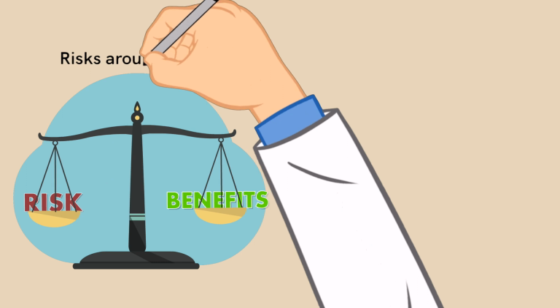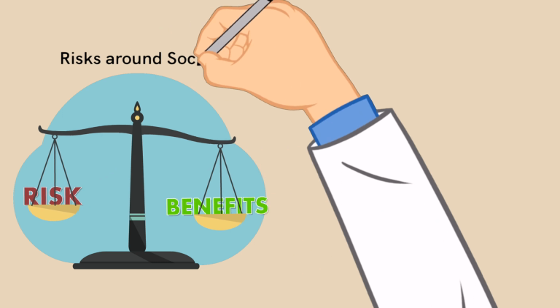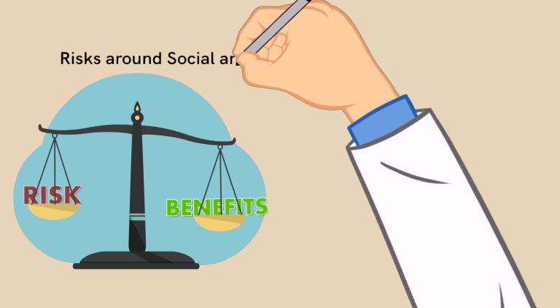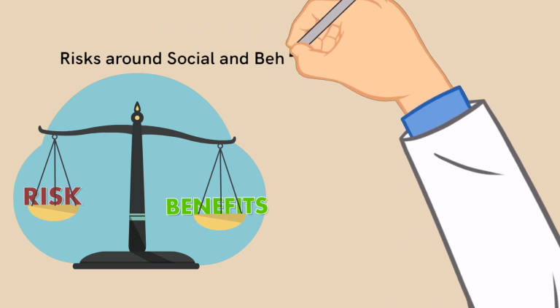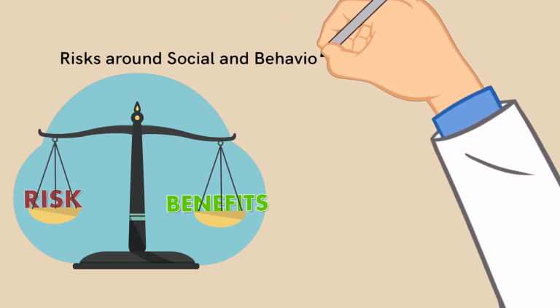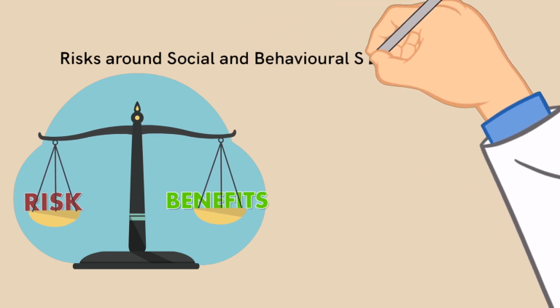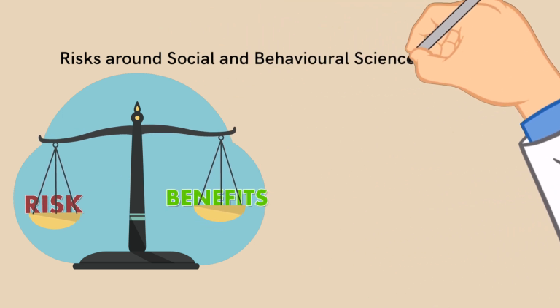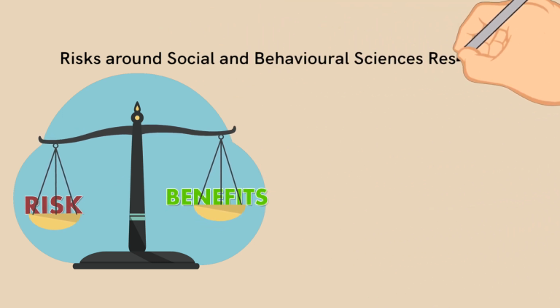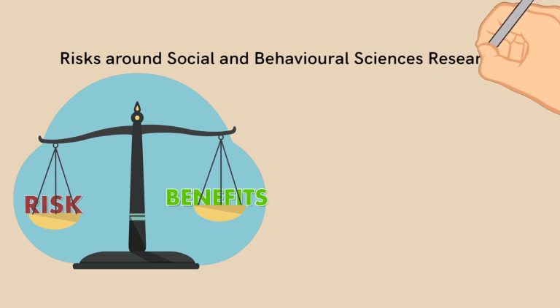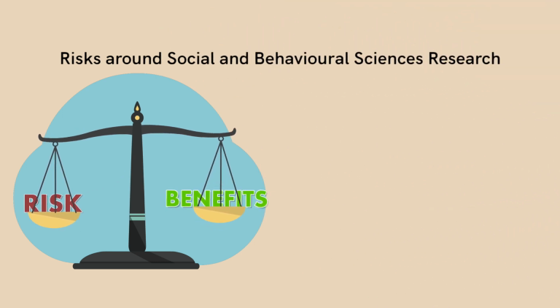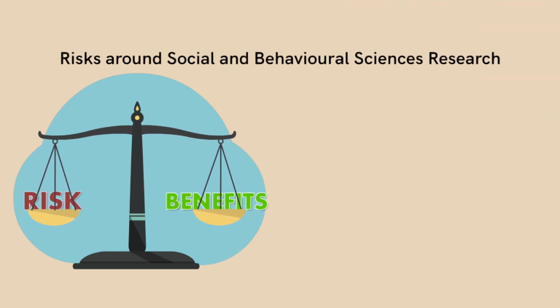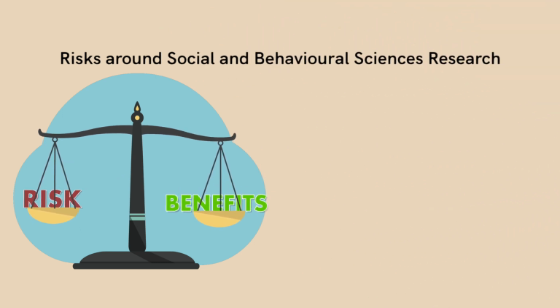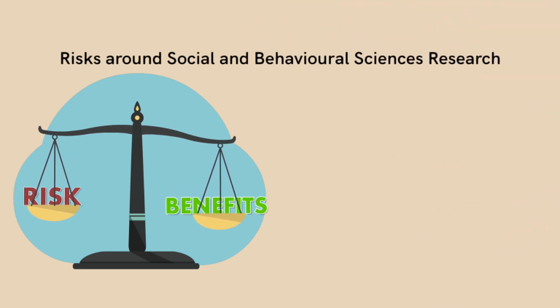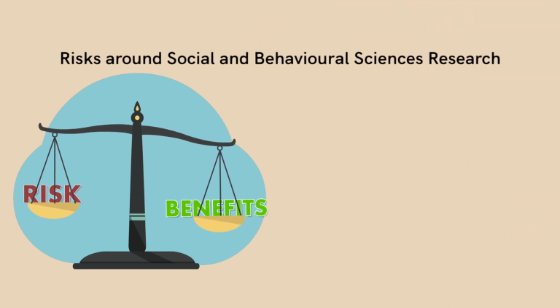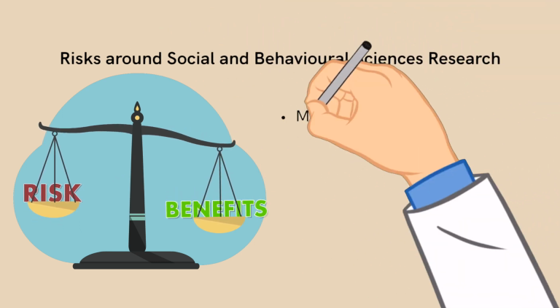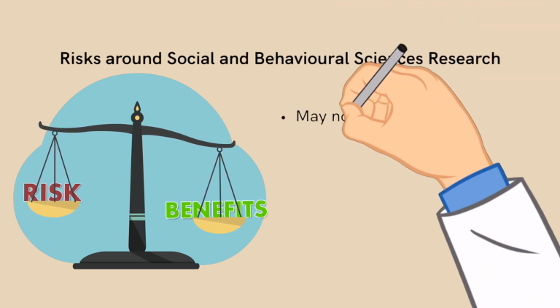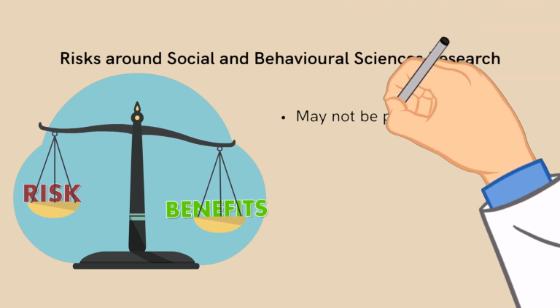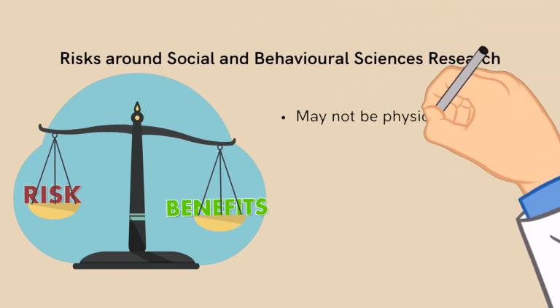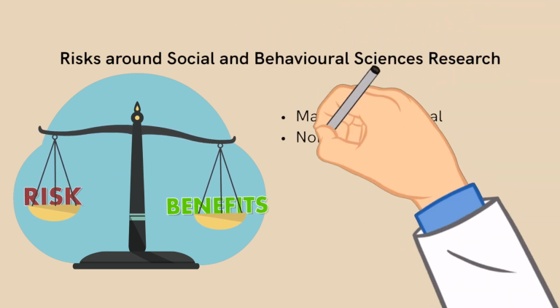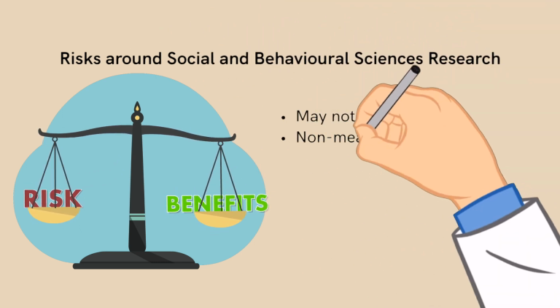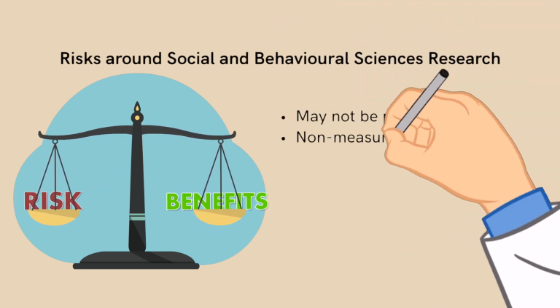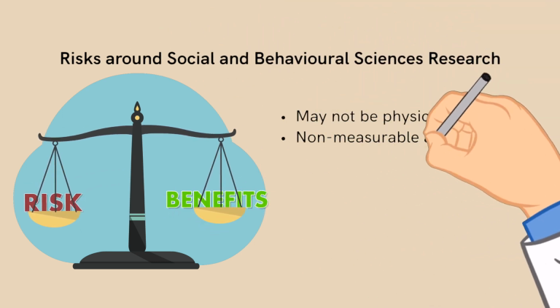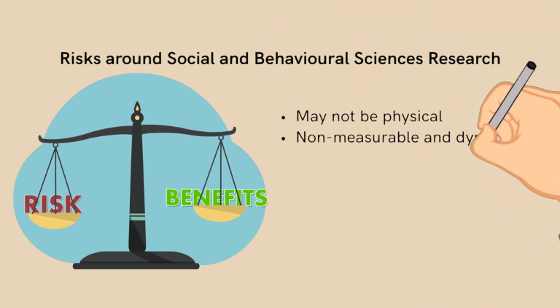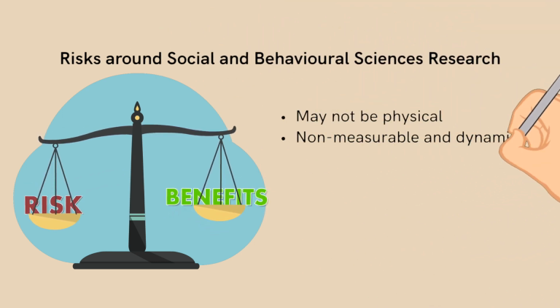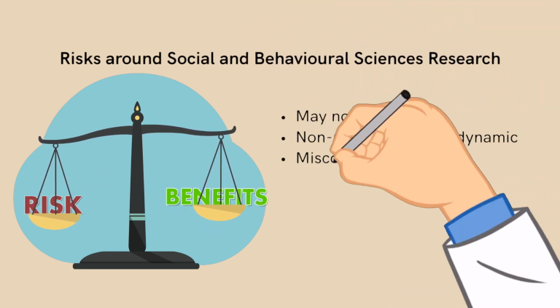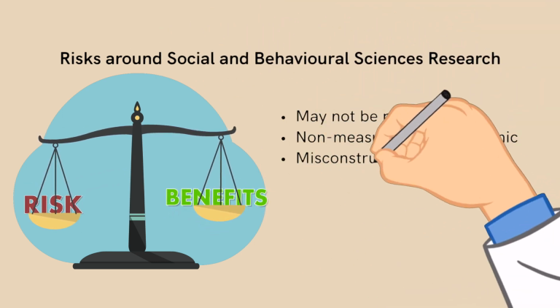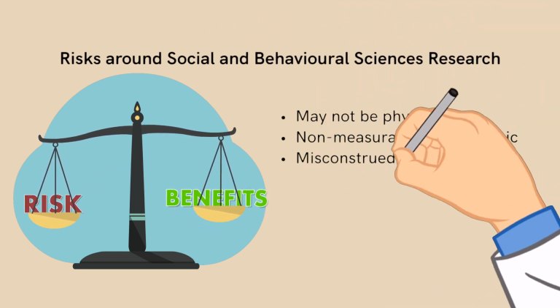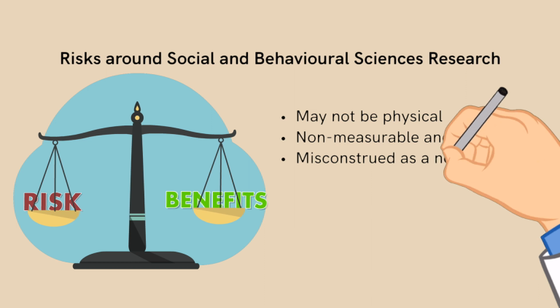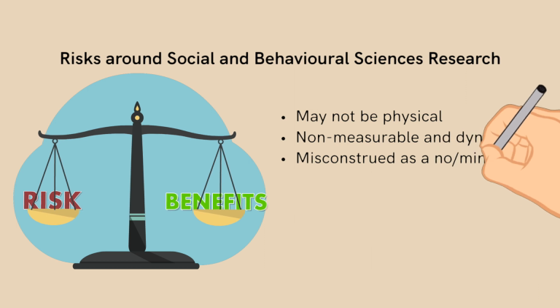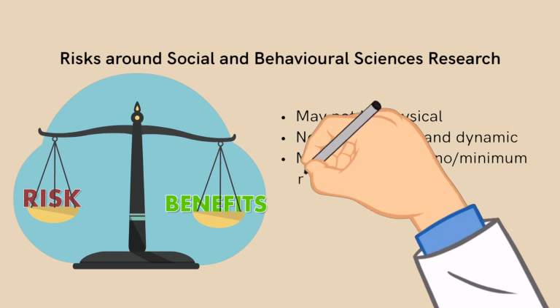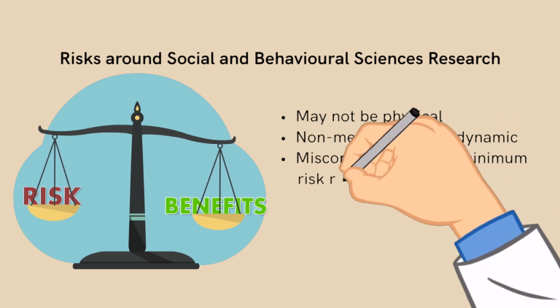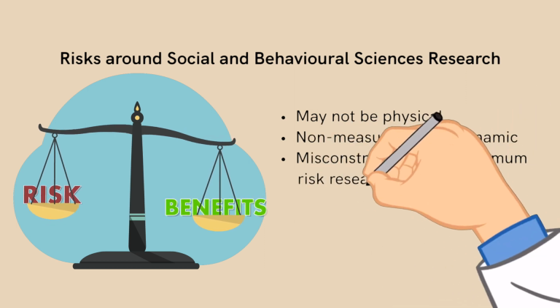The guidelines also explain the risks around social and behavioral sciences research.